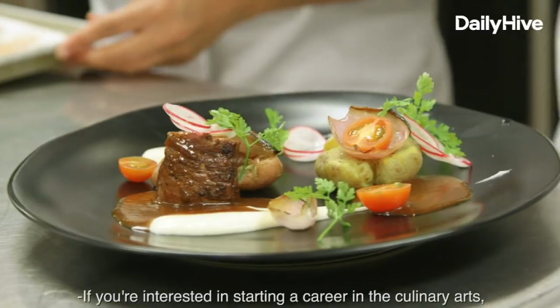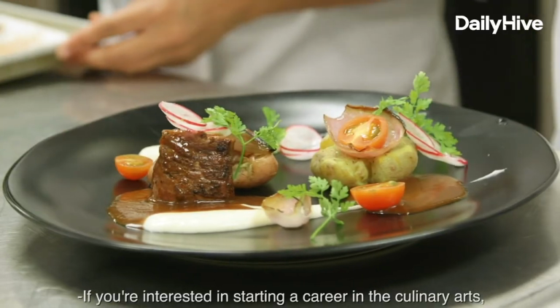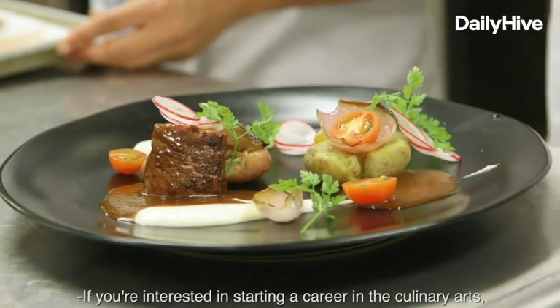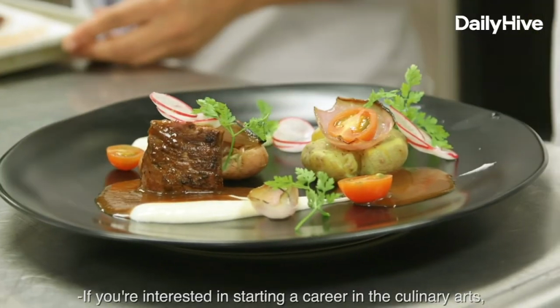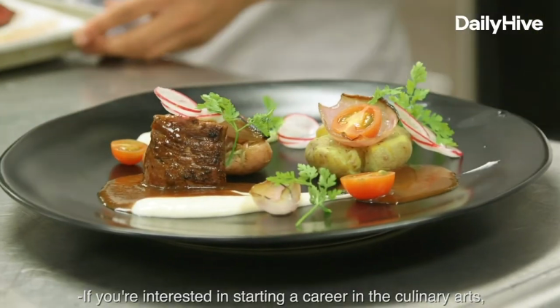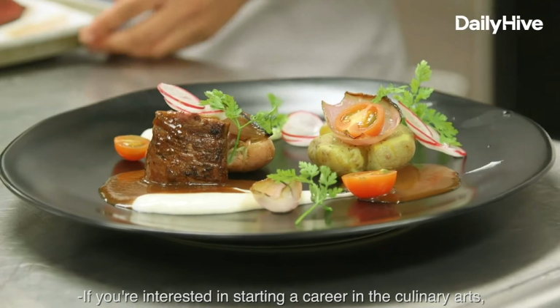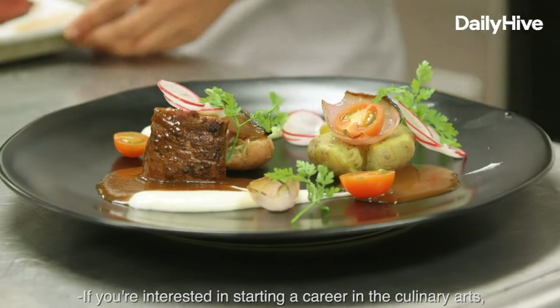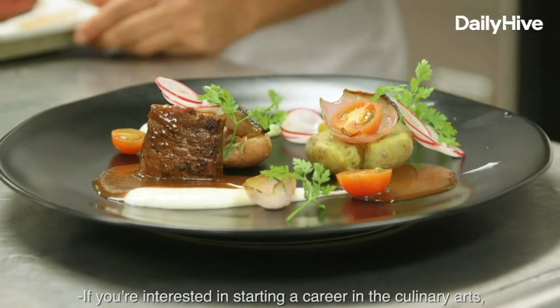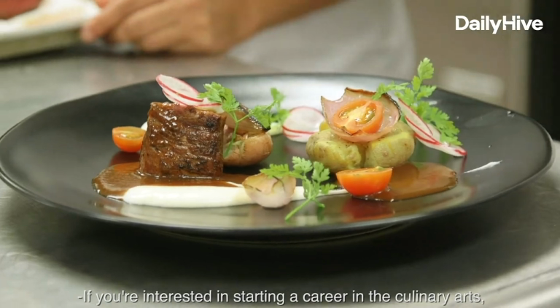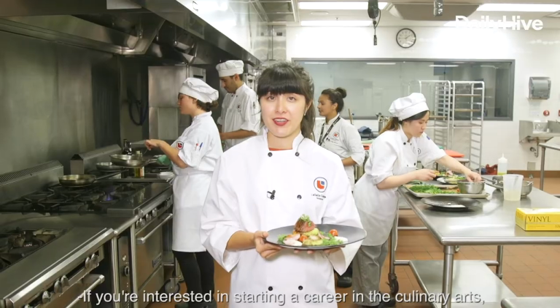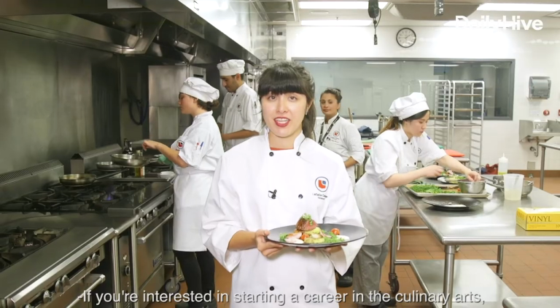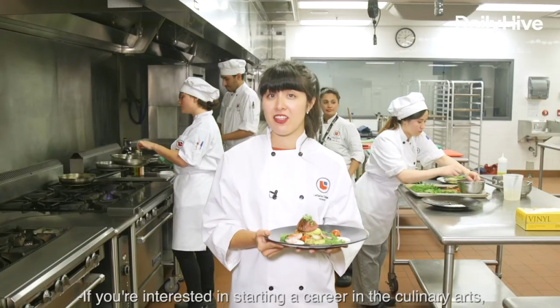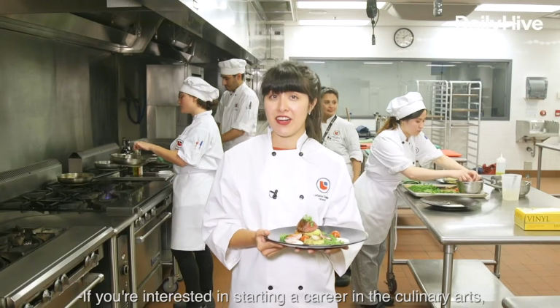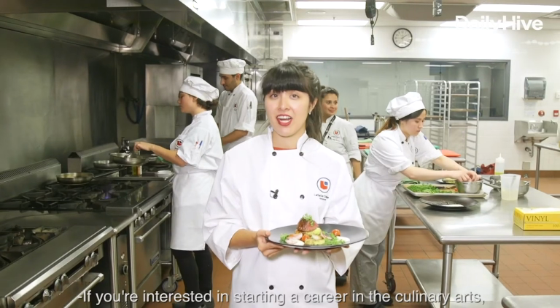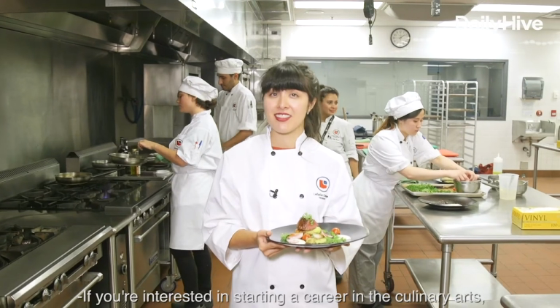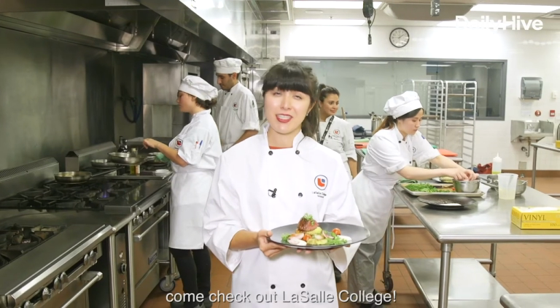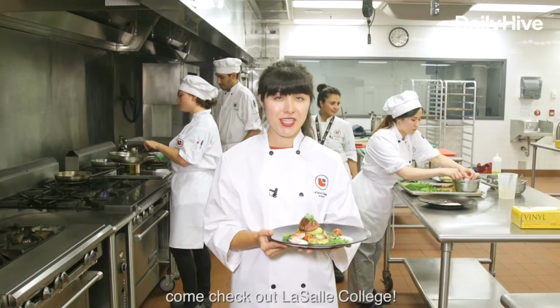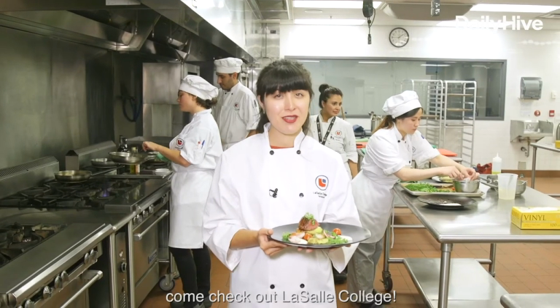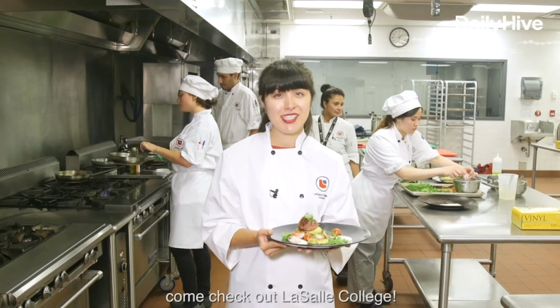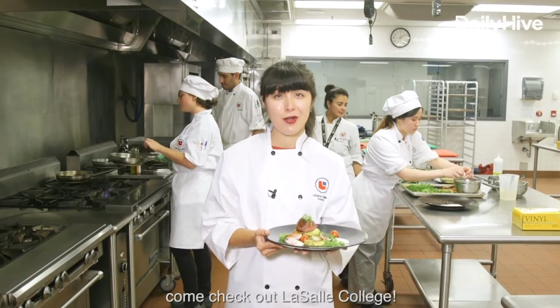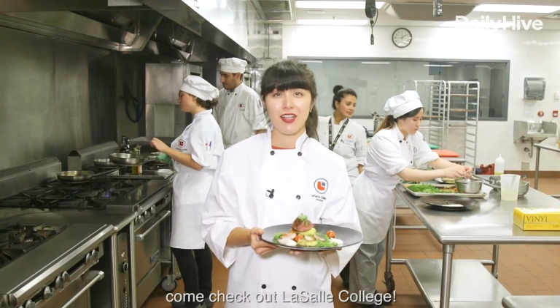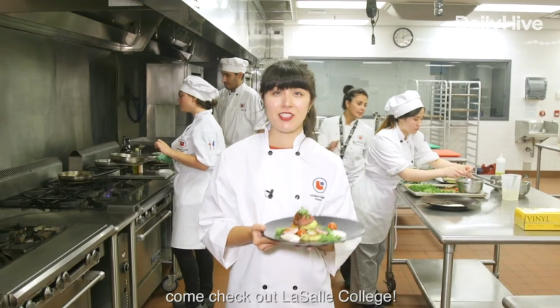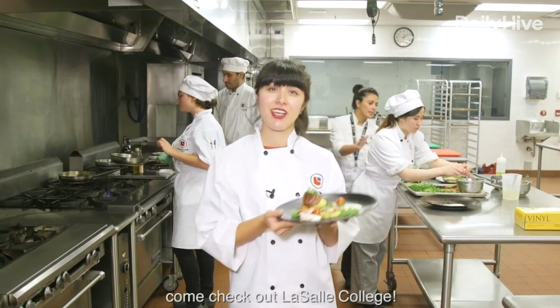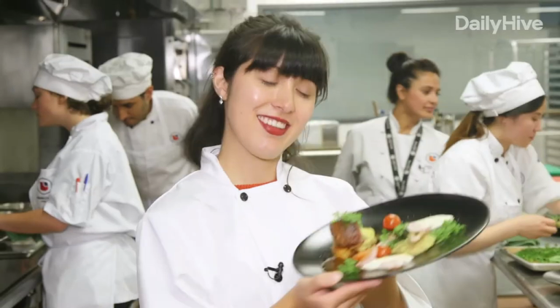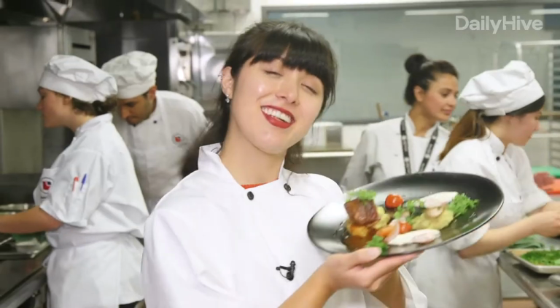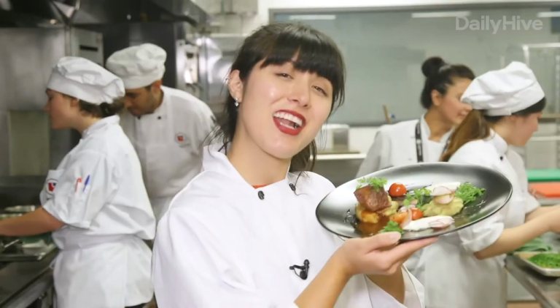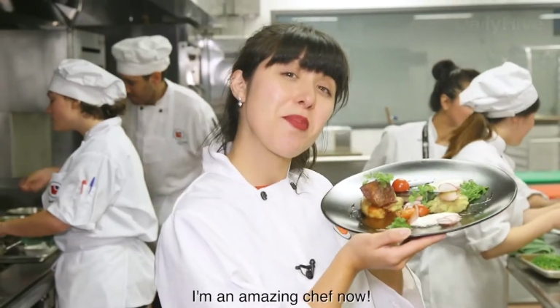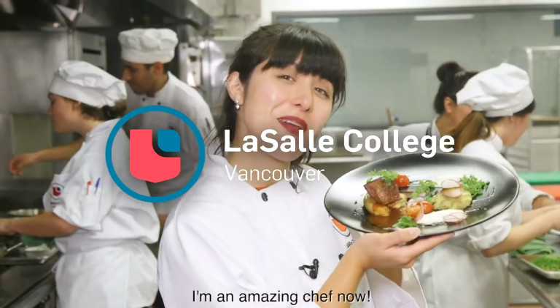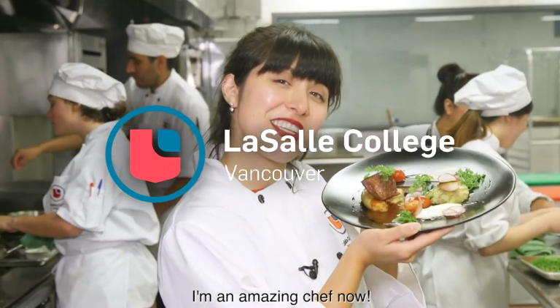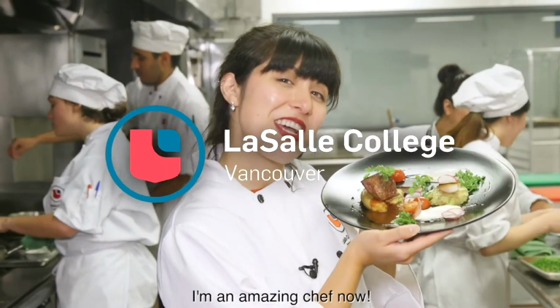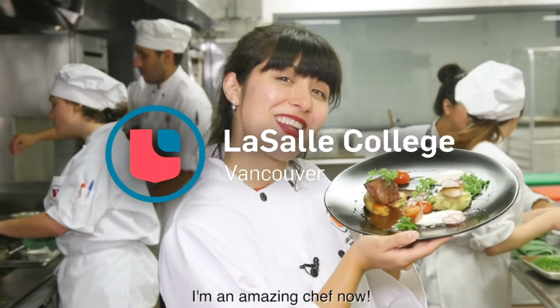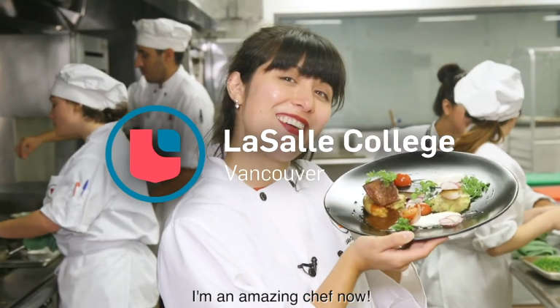If you're interested in starting a career in the culinary arts, come check out LaSalle College. I'm an amazing chef now.